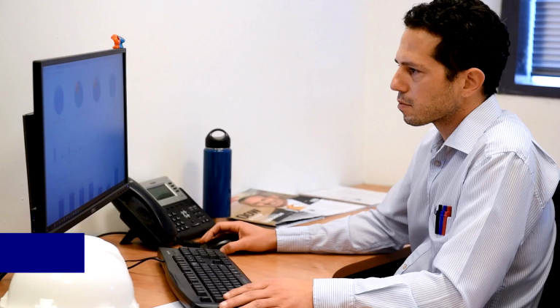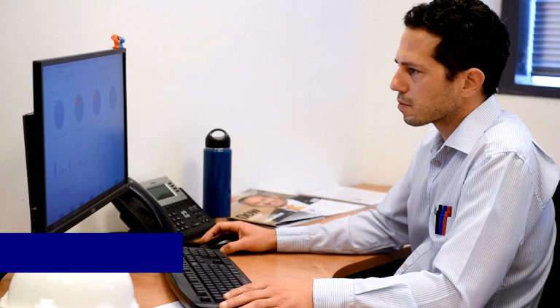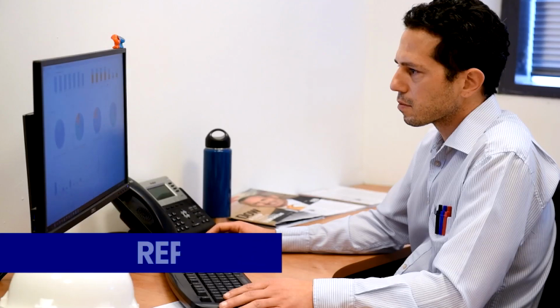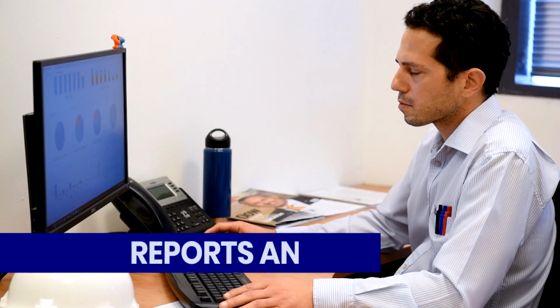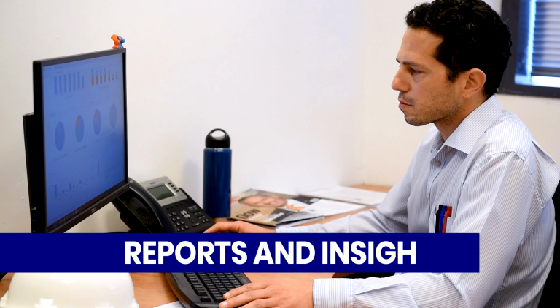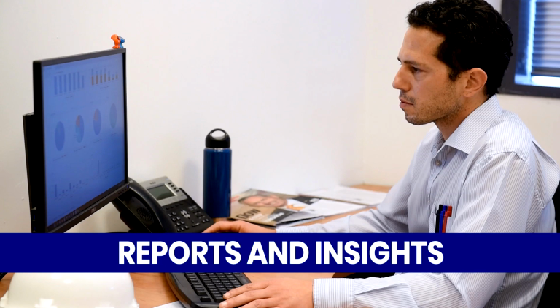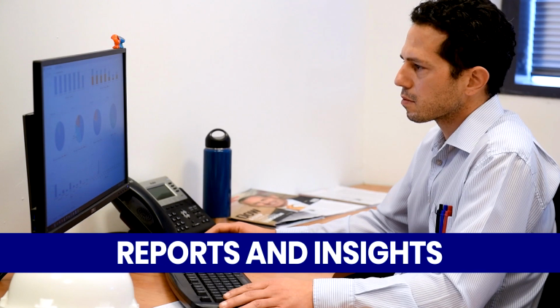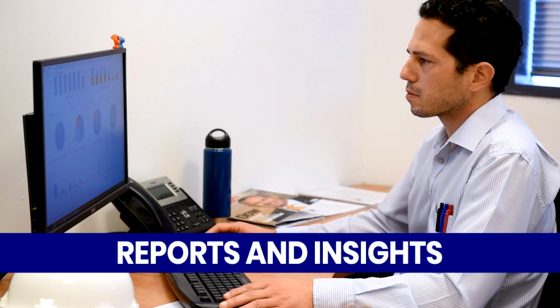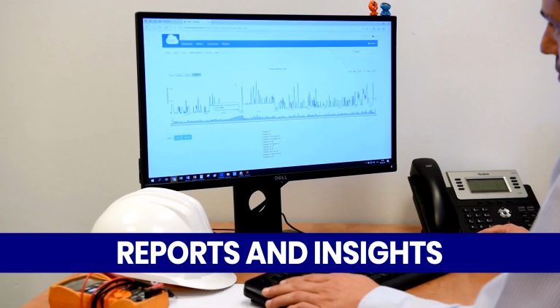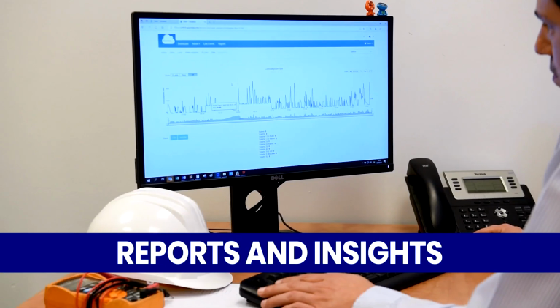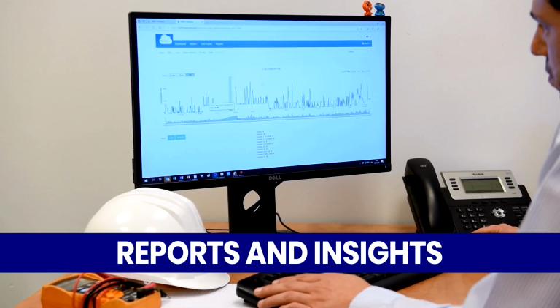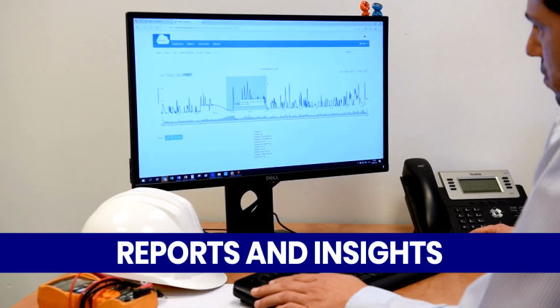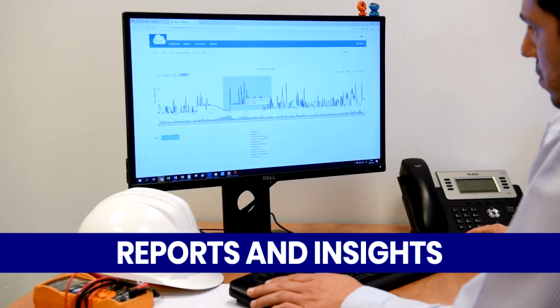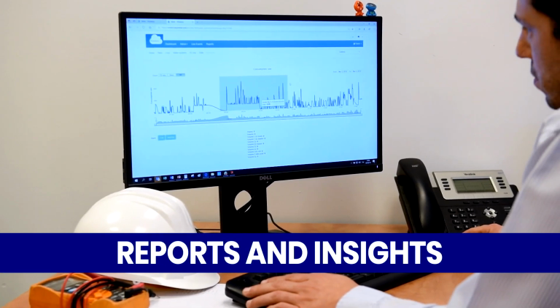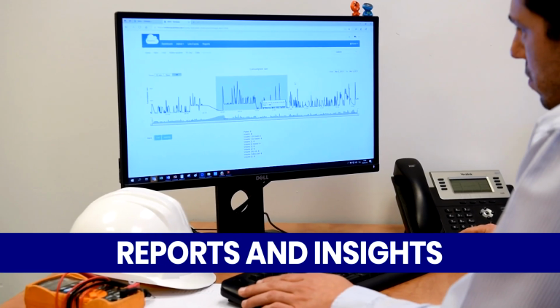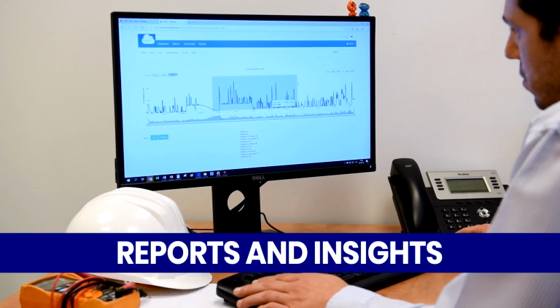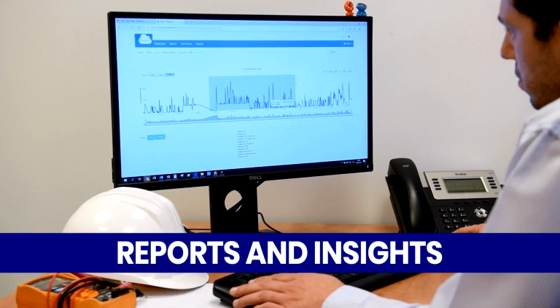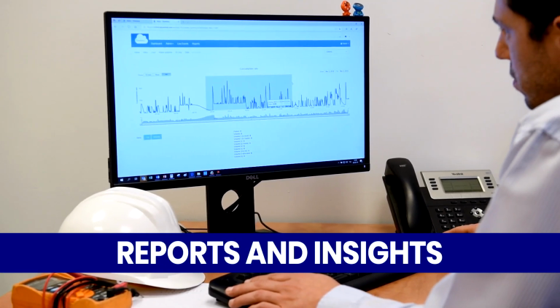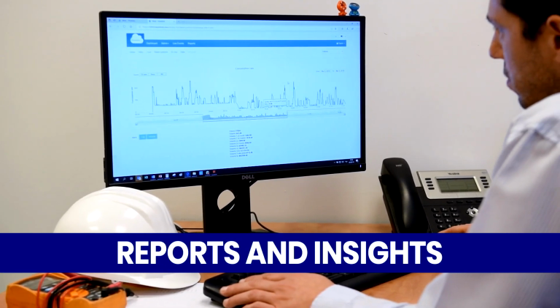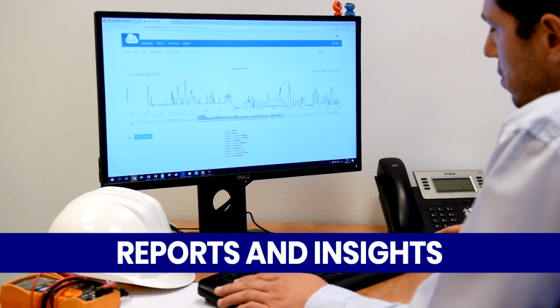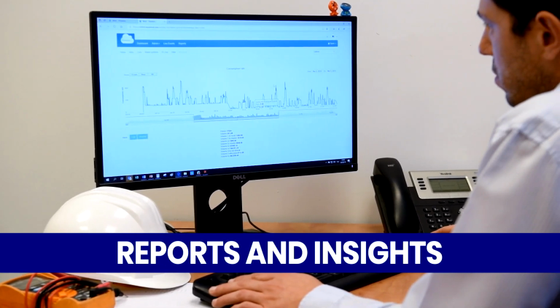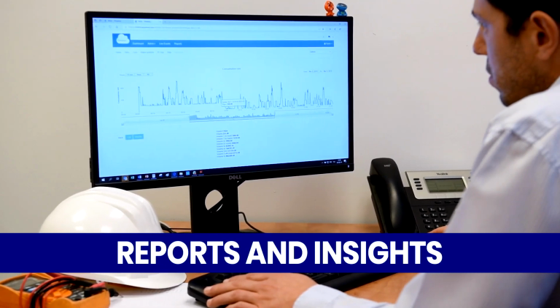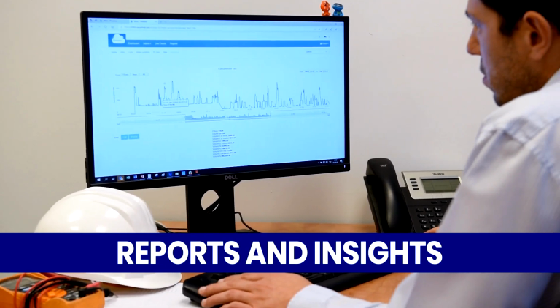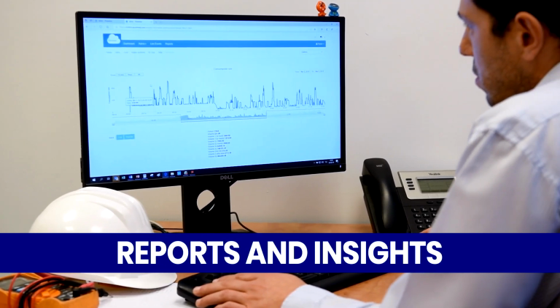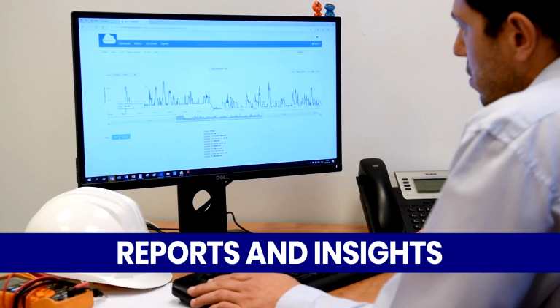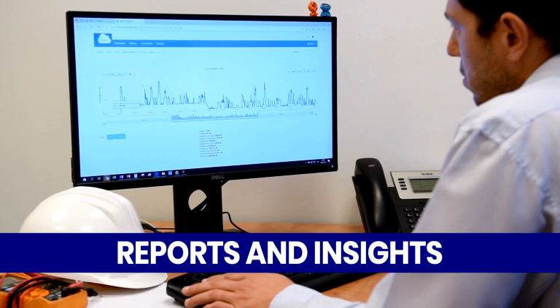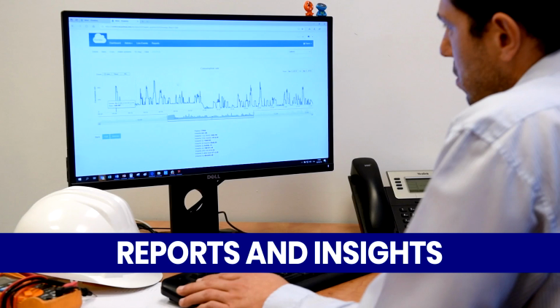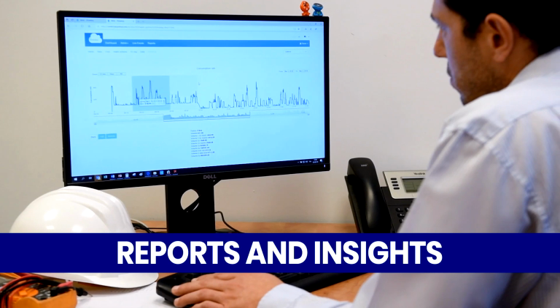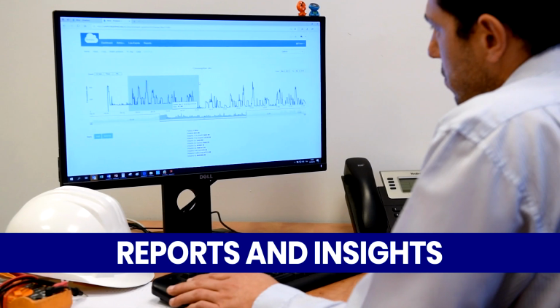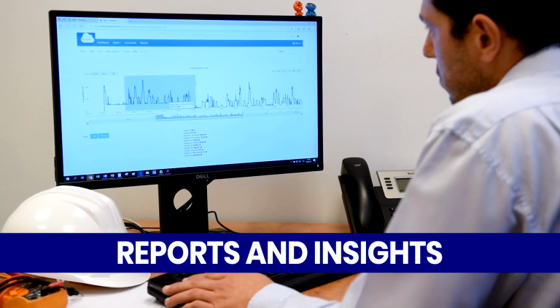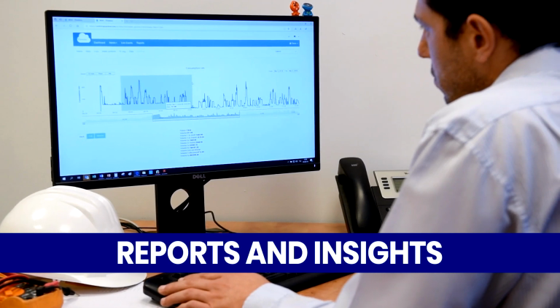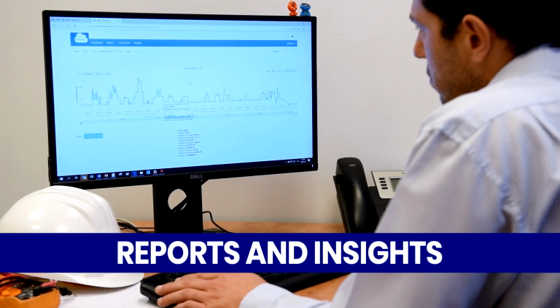The WINT solution also delivers detailed analytics, reports, and deep insights for close monitoring of water consumption.